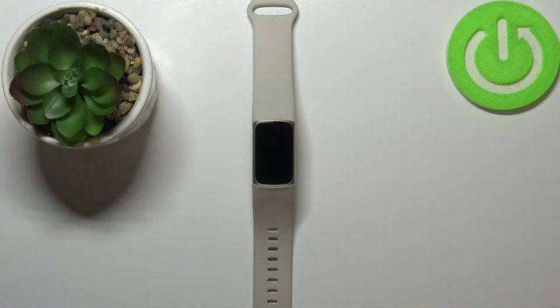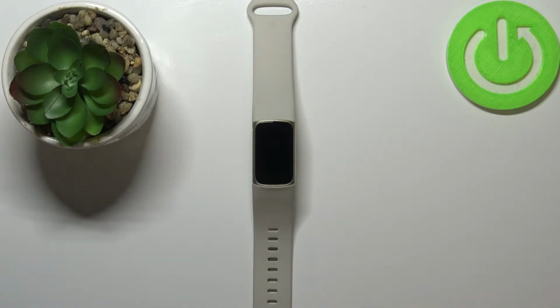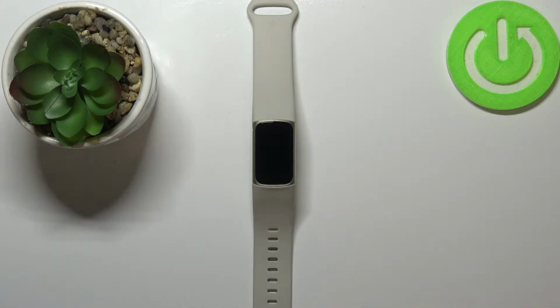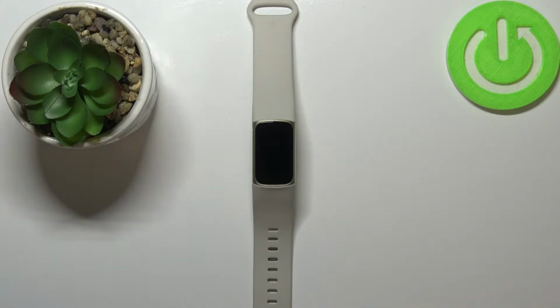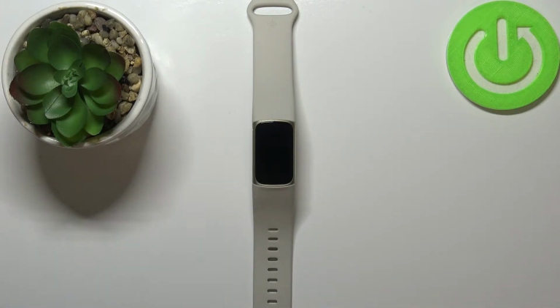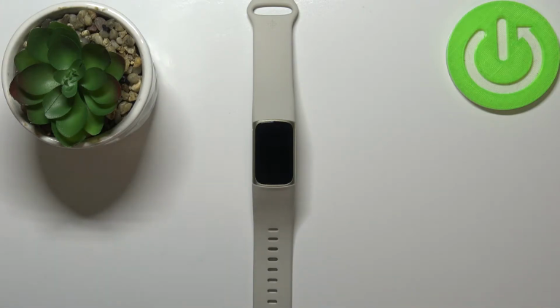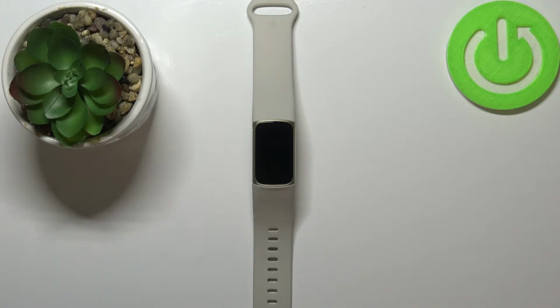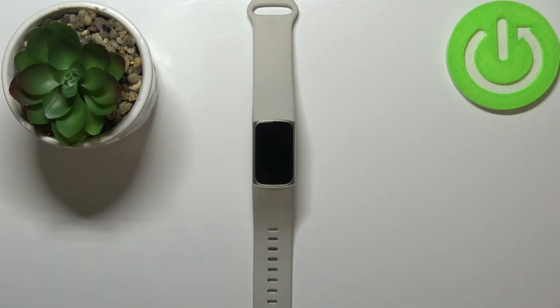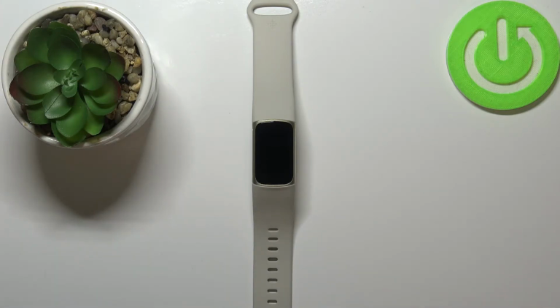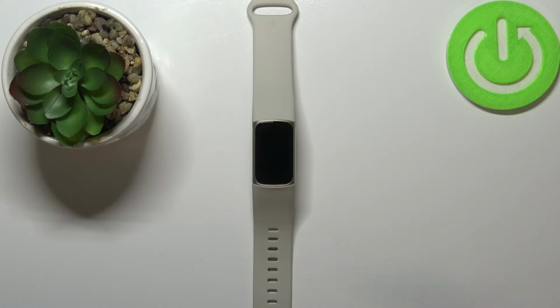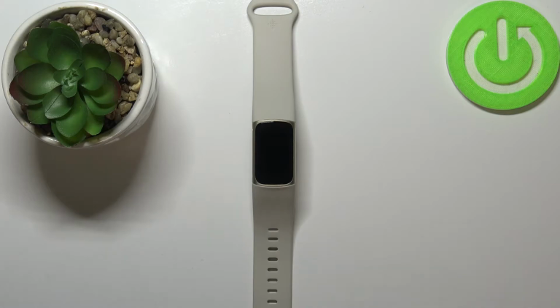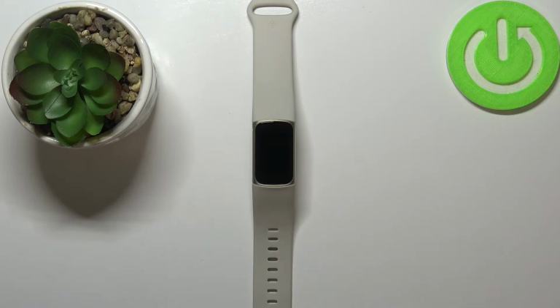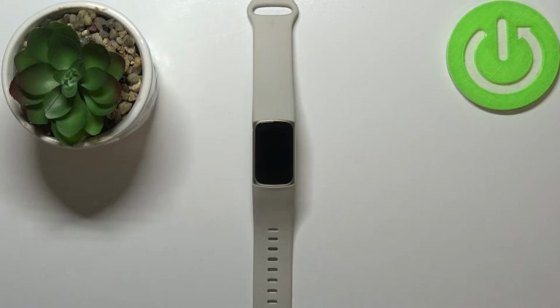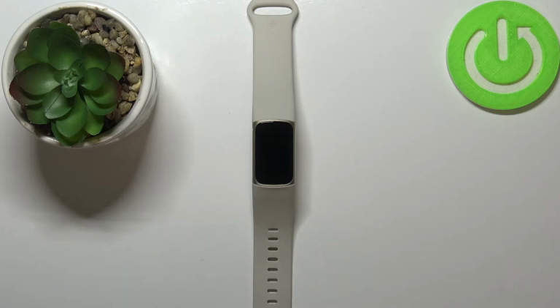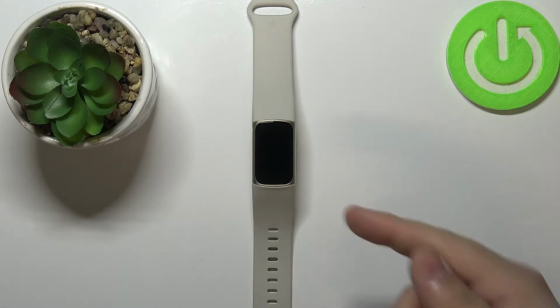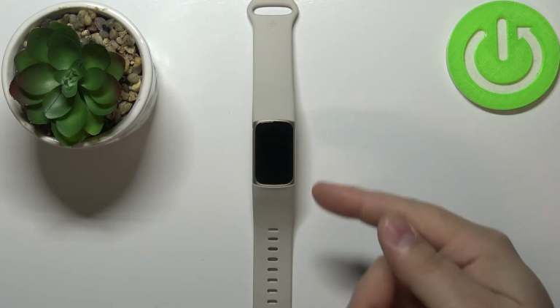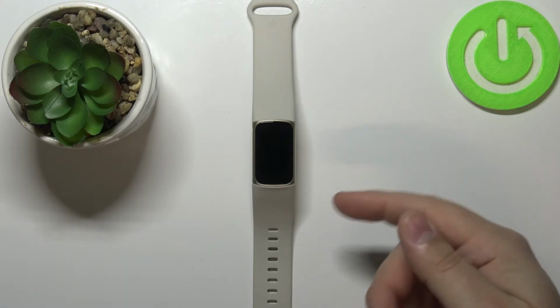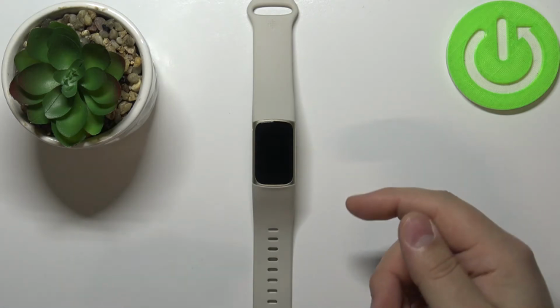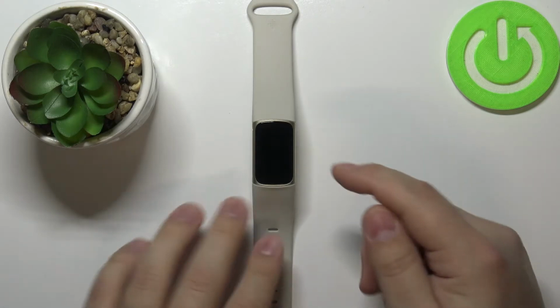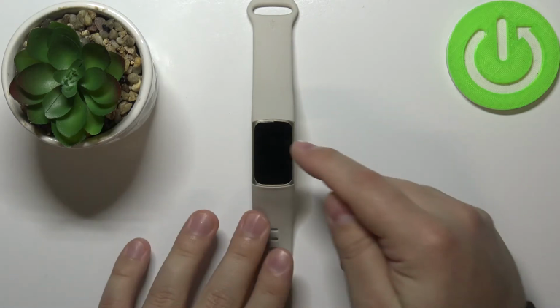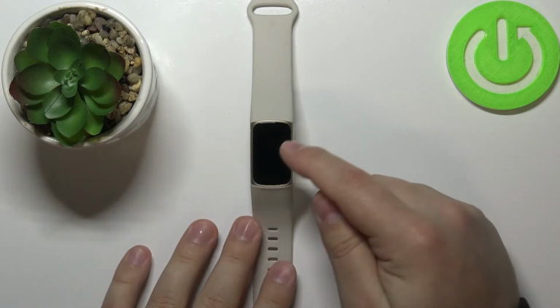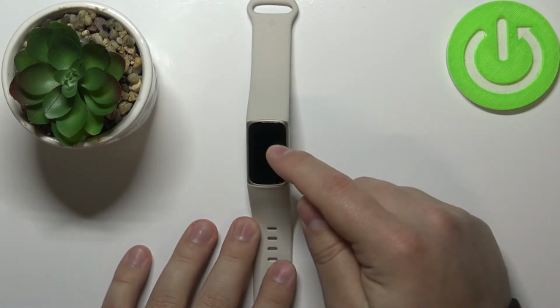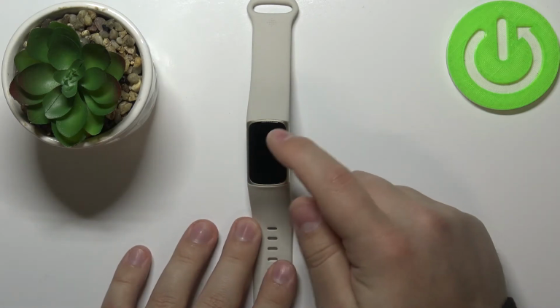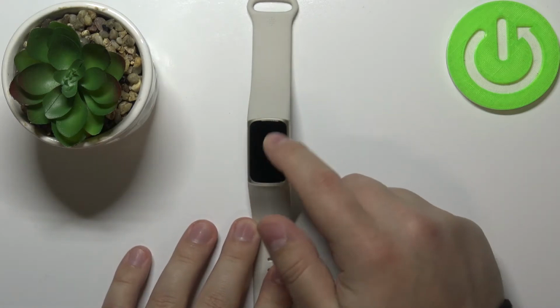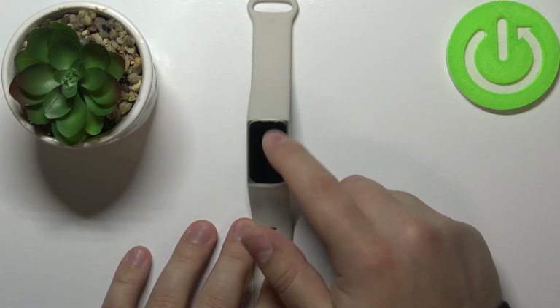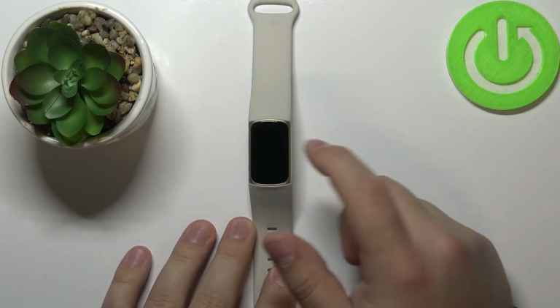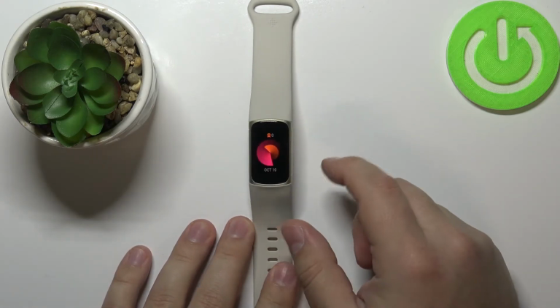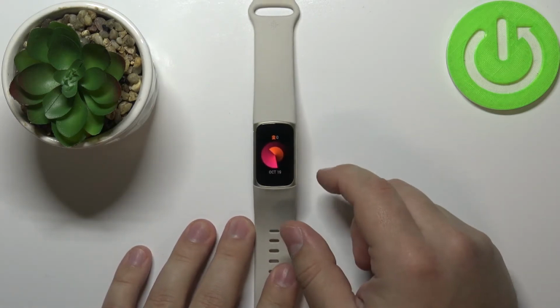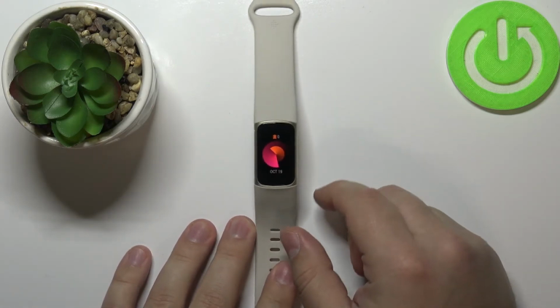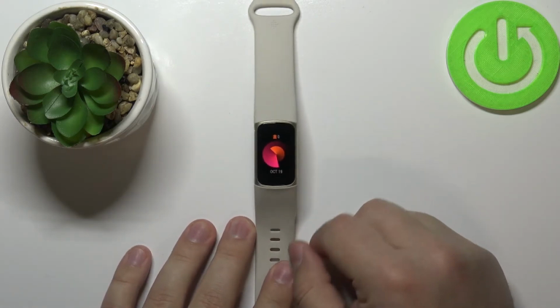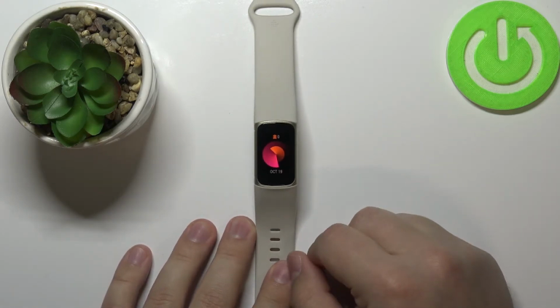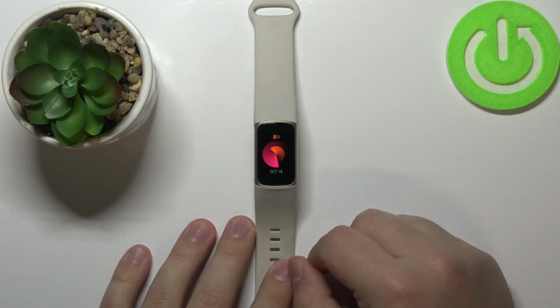Let's start by waking up the screen on our device. To do it, simply double tap on it like this.